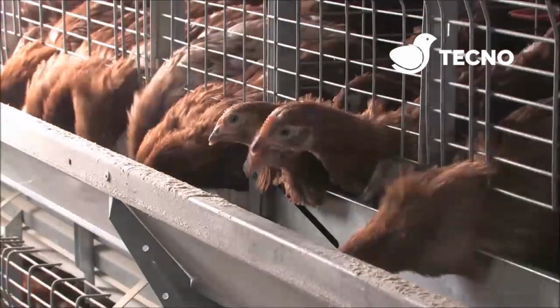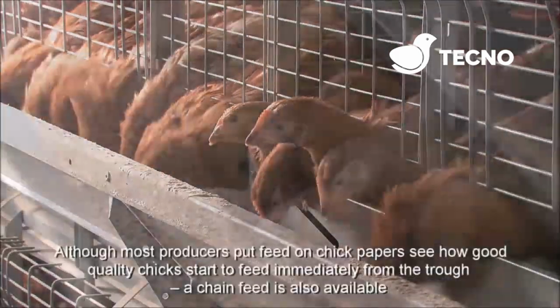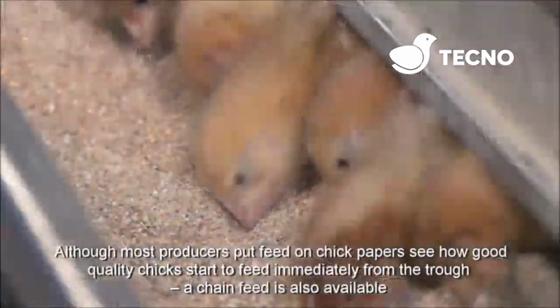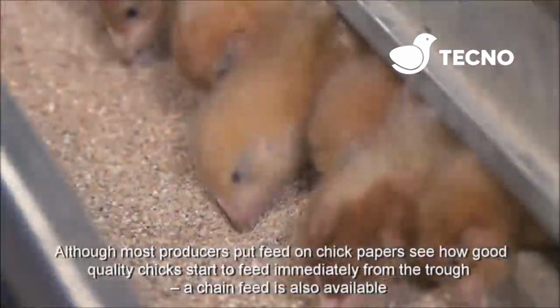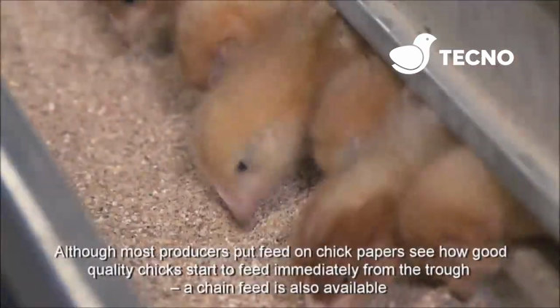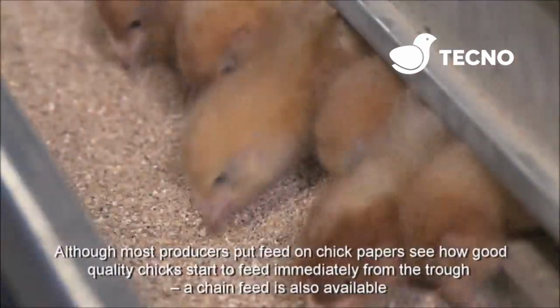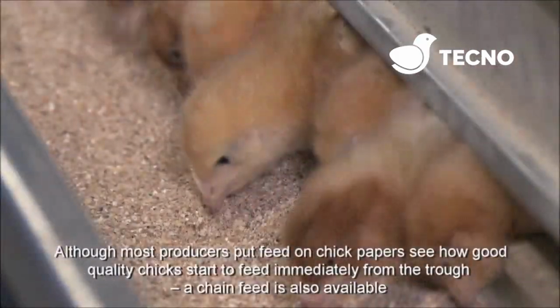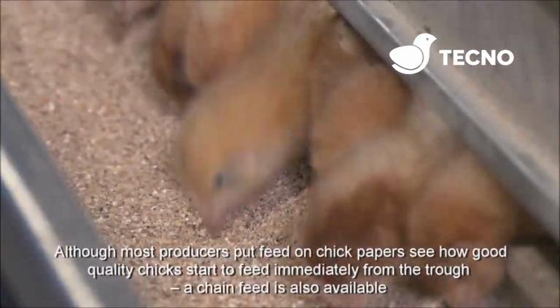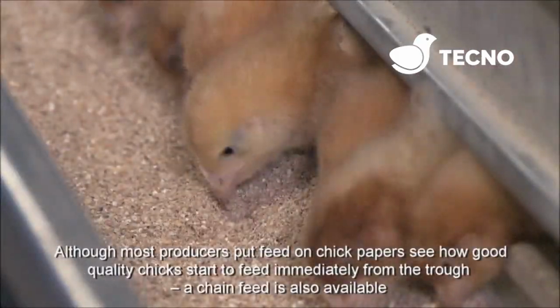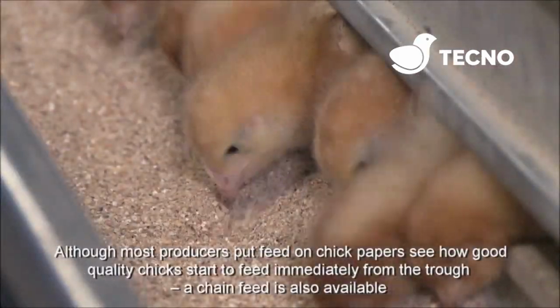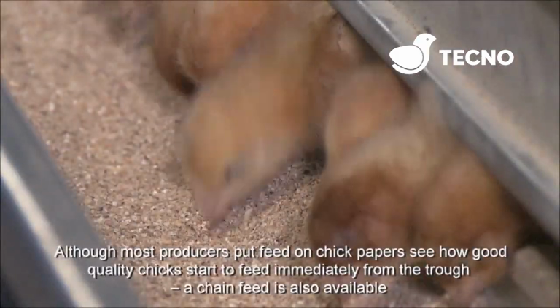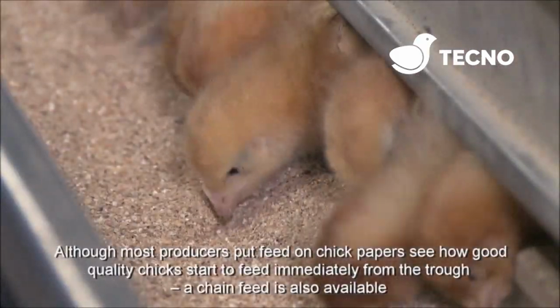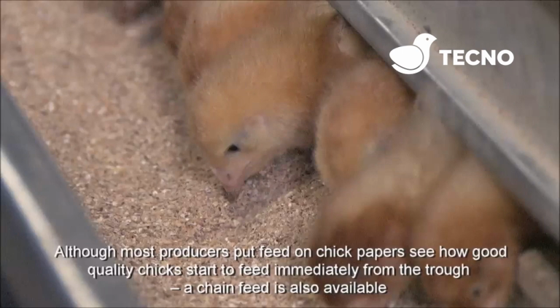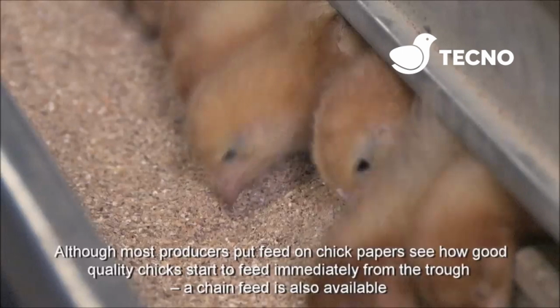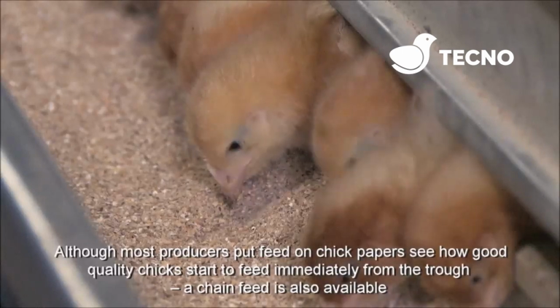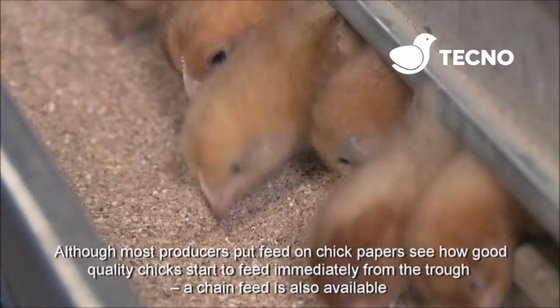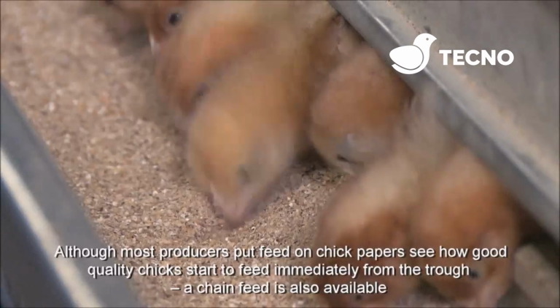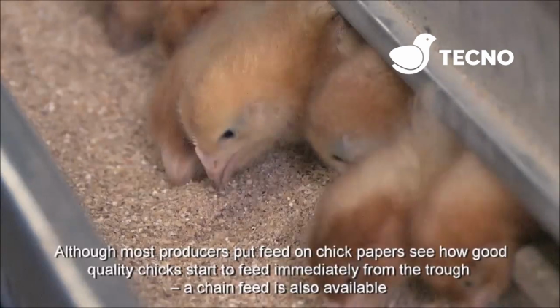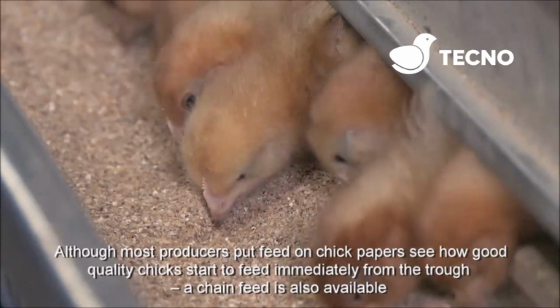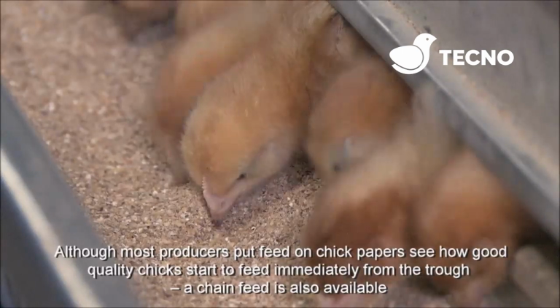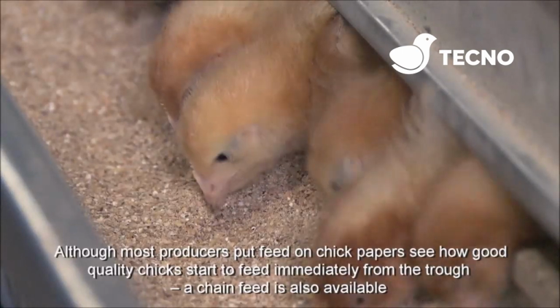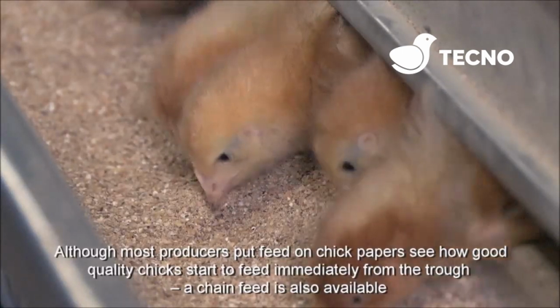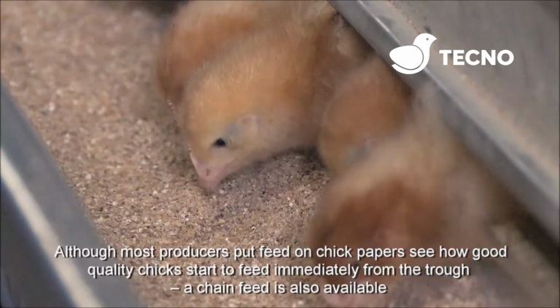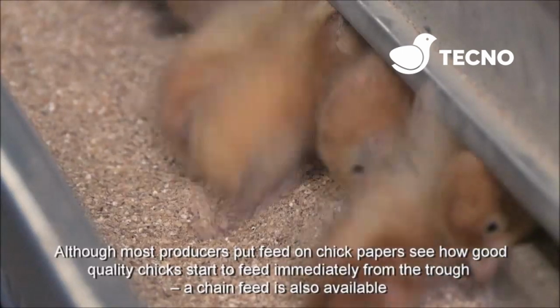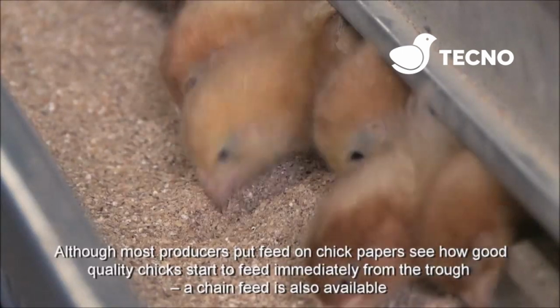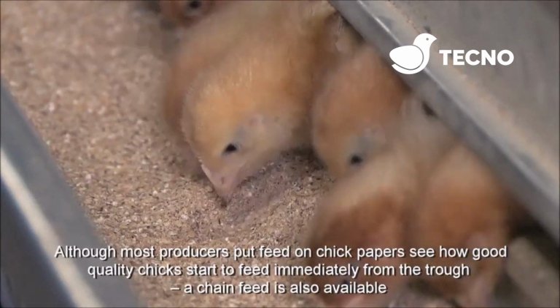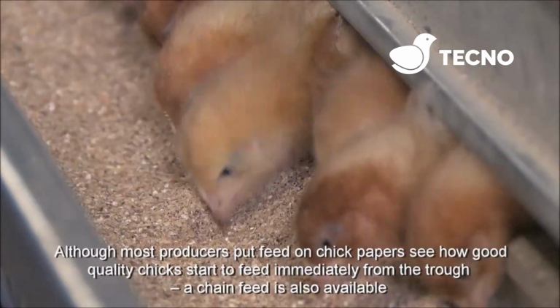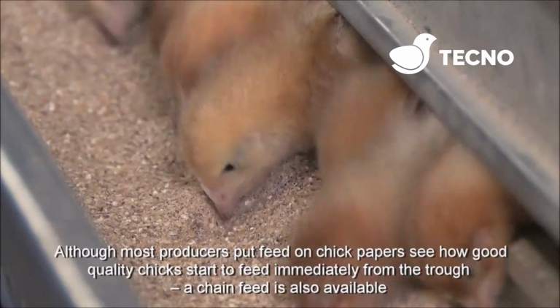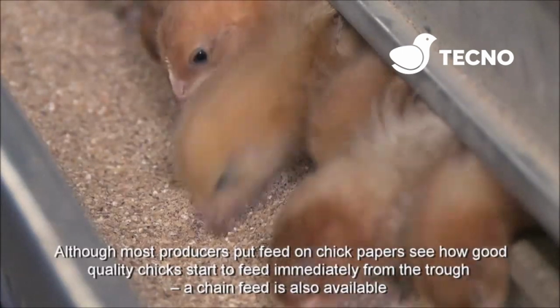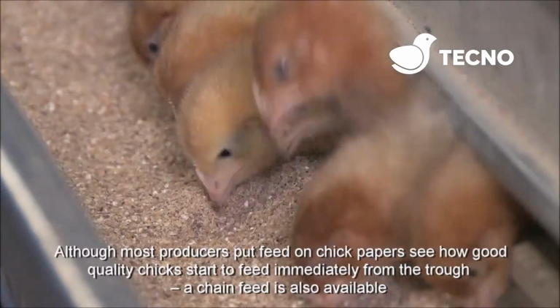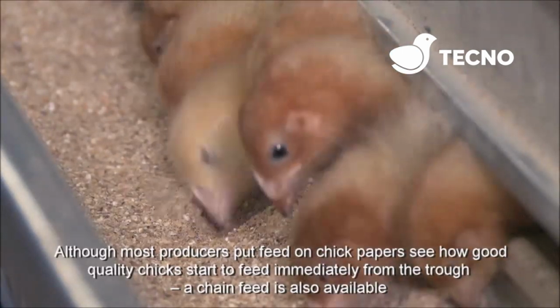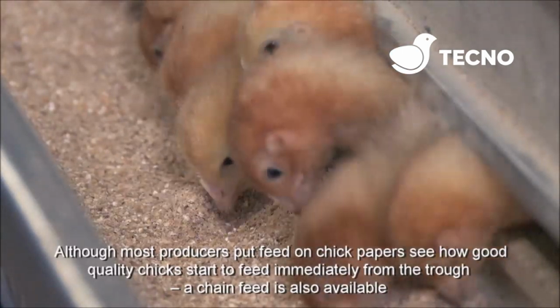Although most producers put feed on chick papers, see how these chicks start to feed immediately from the trough. A chain feed is also available.